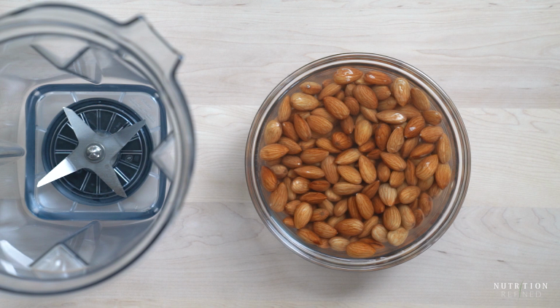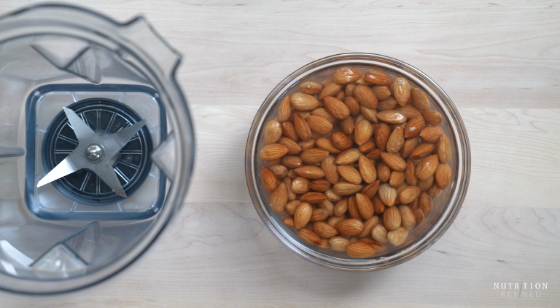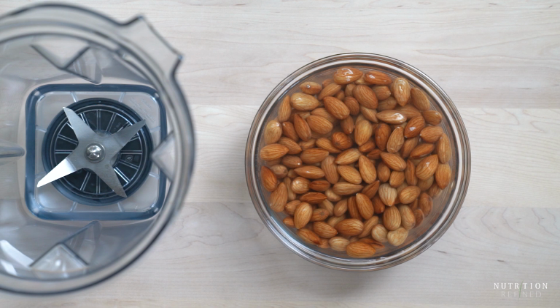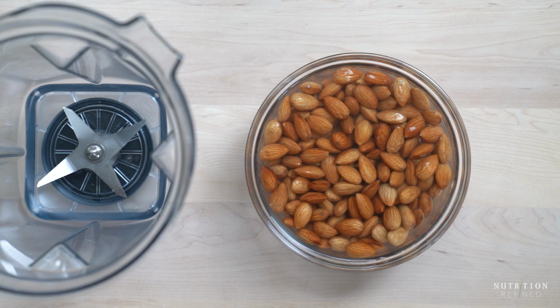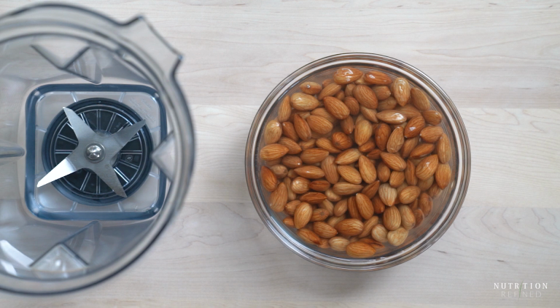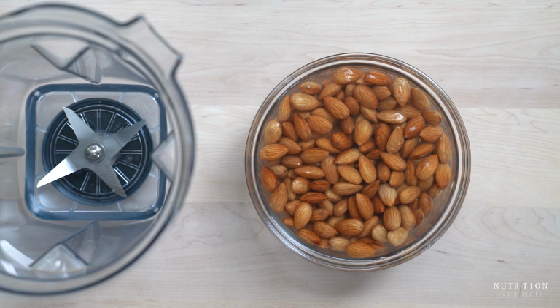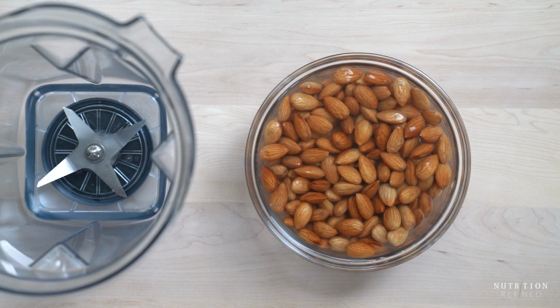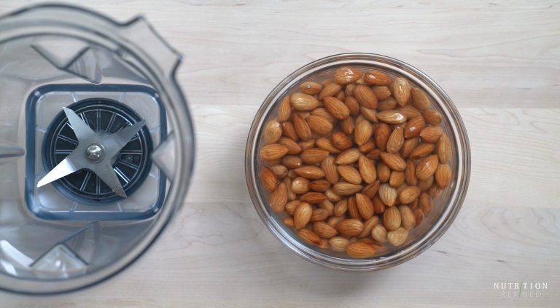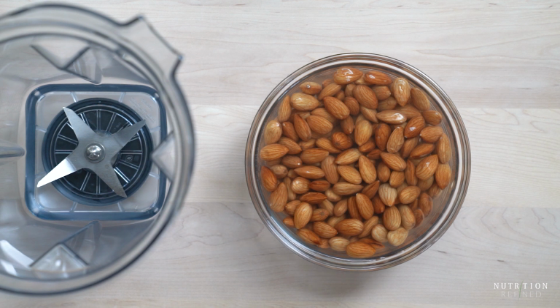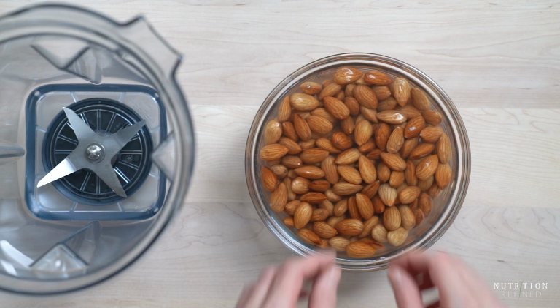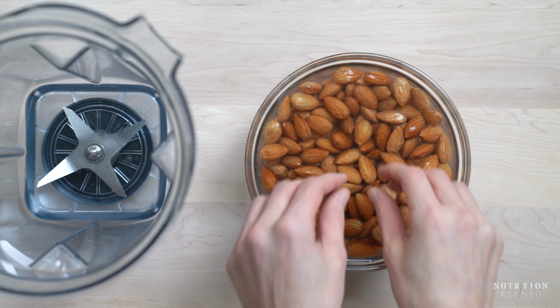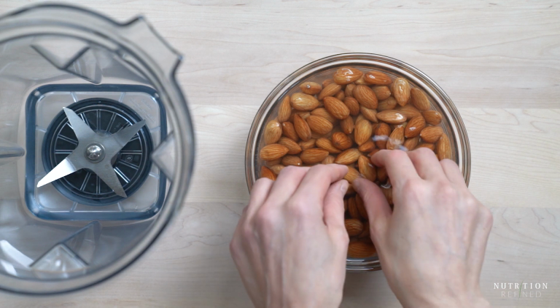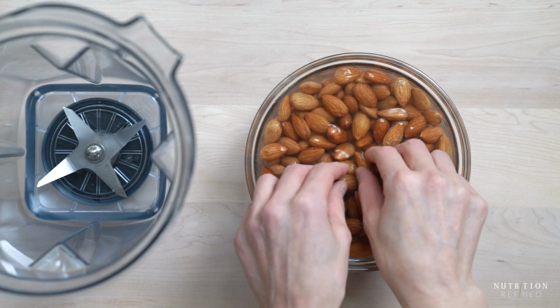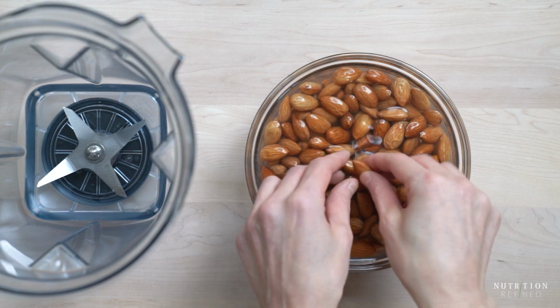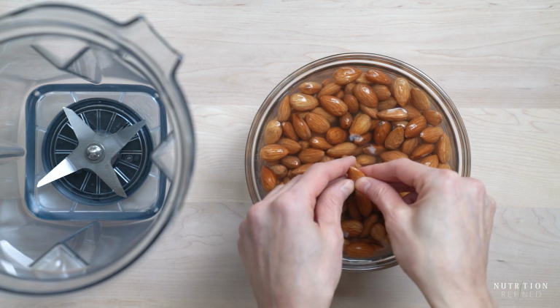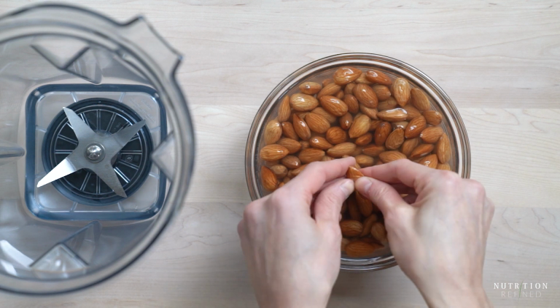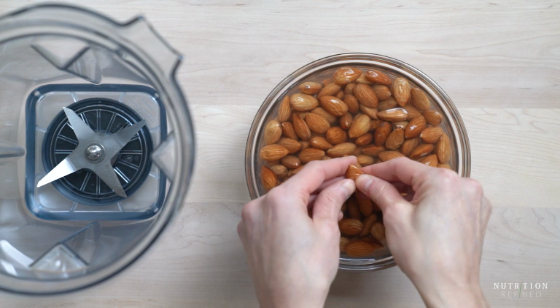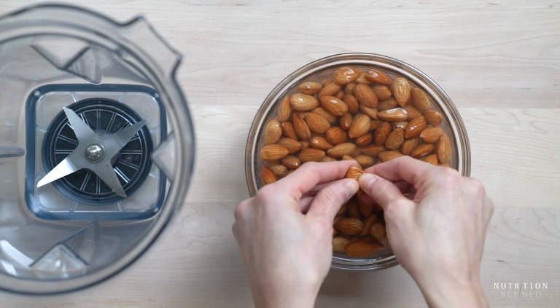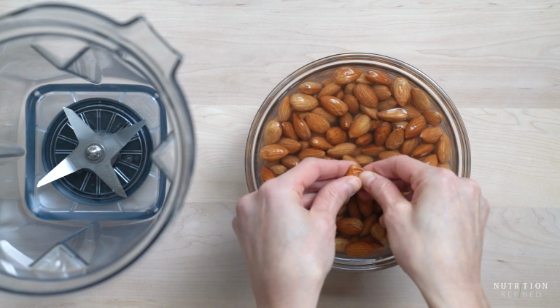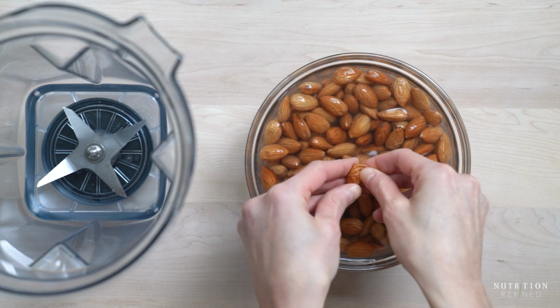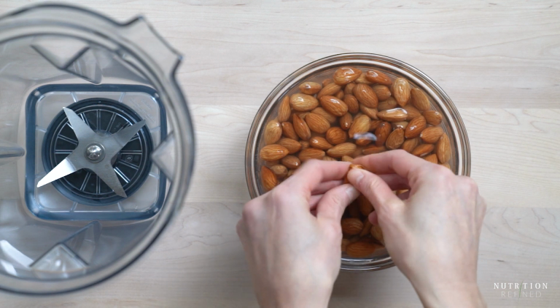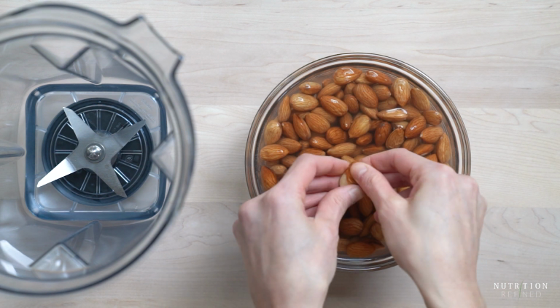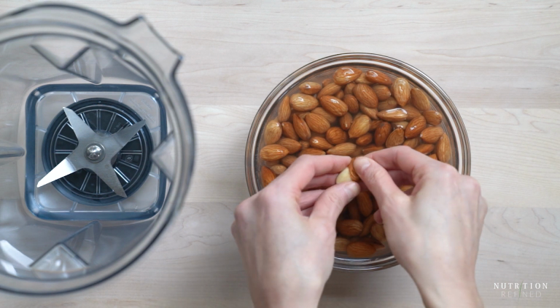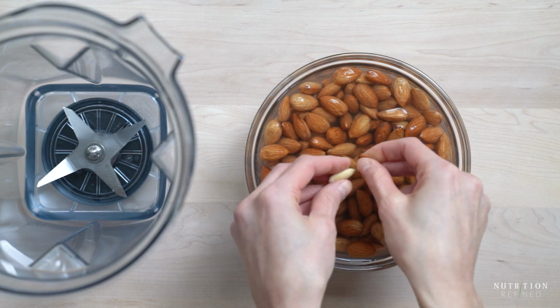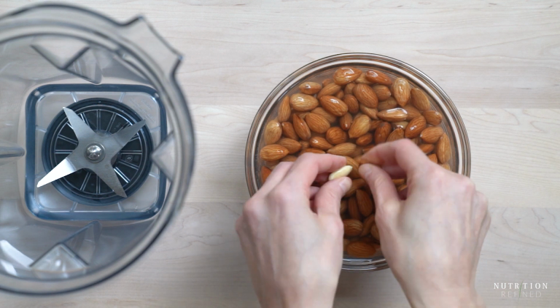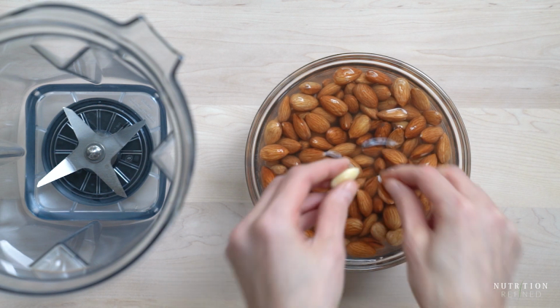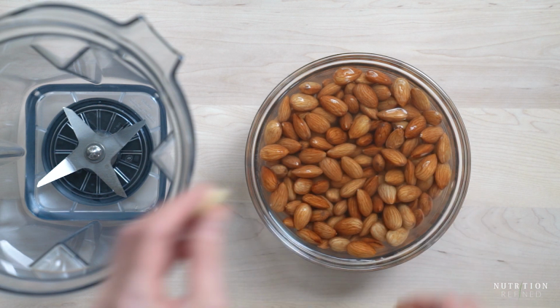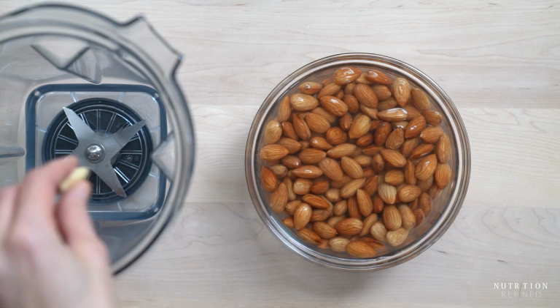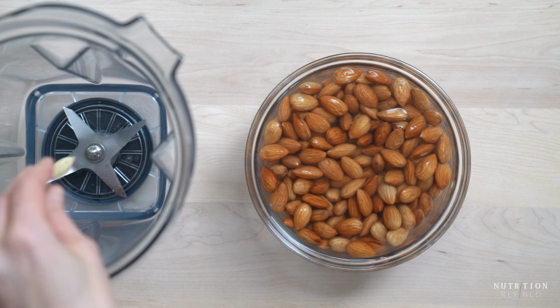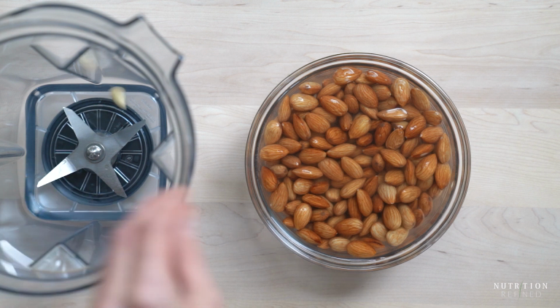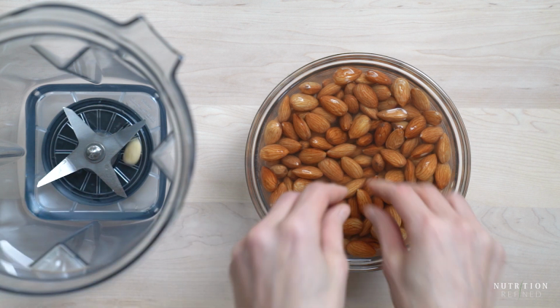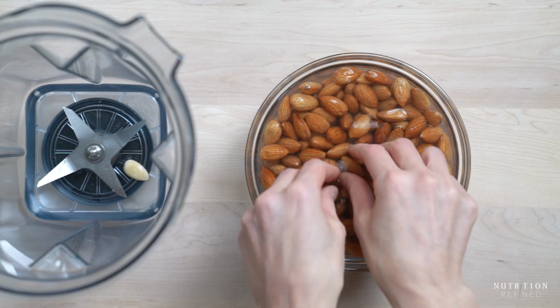Add the blanched almonds into a high-speed blender together with water and blend until completely smooth.